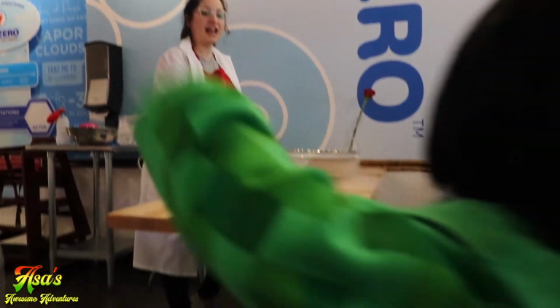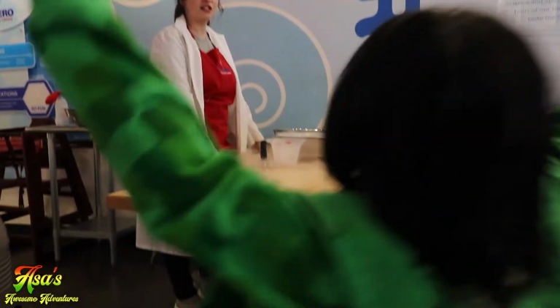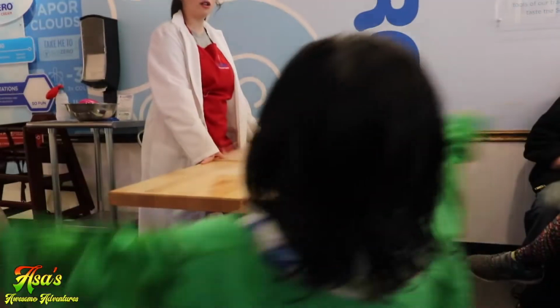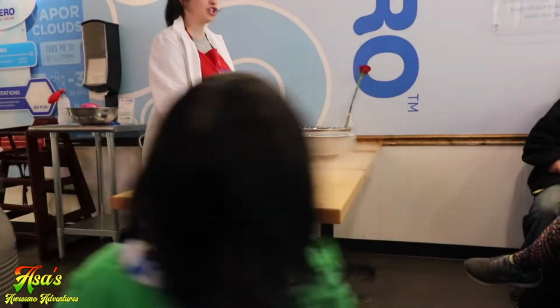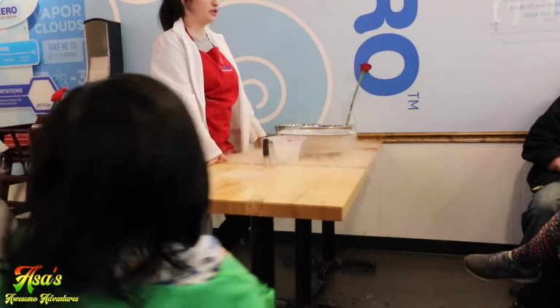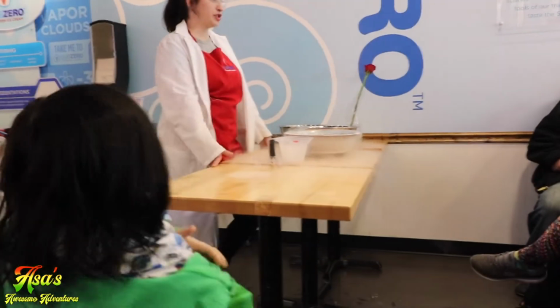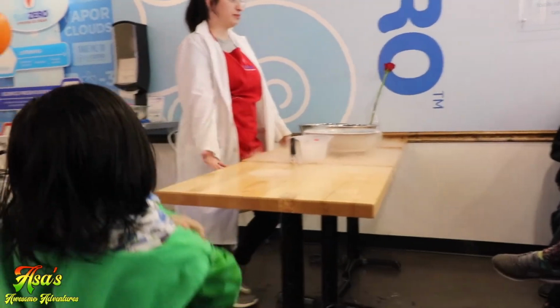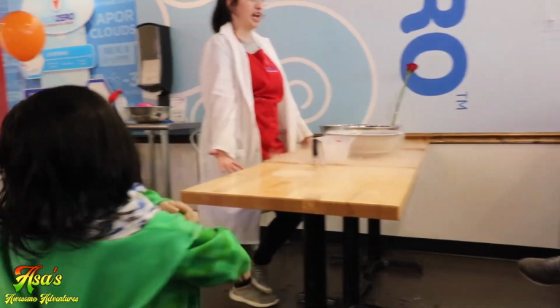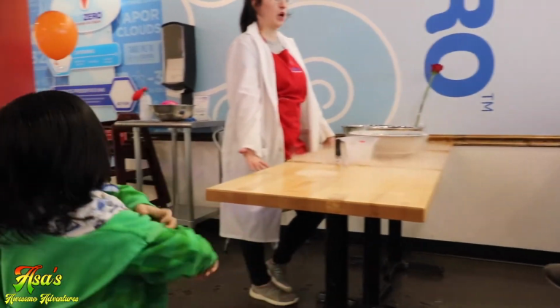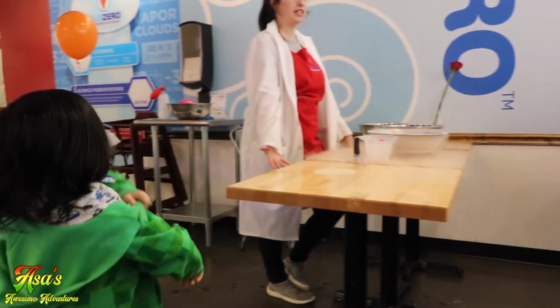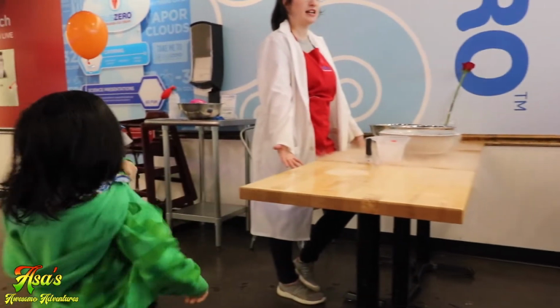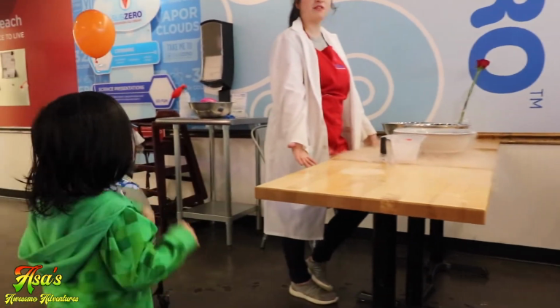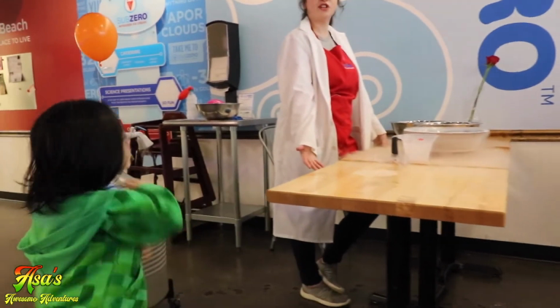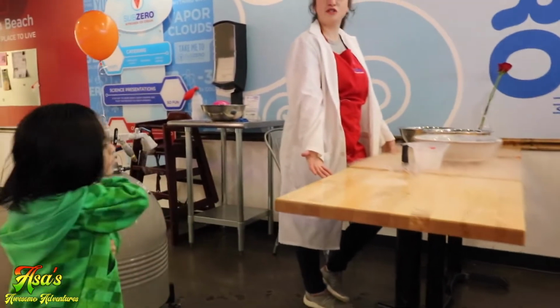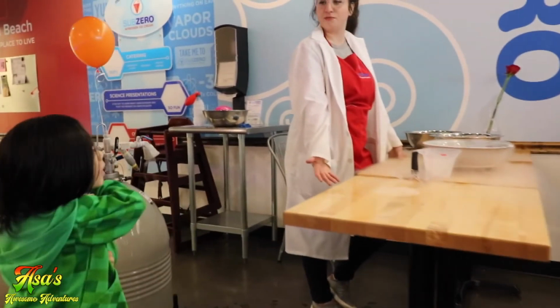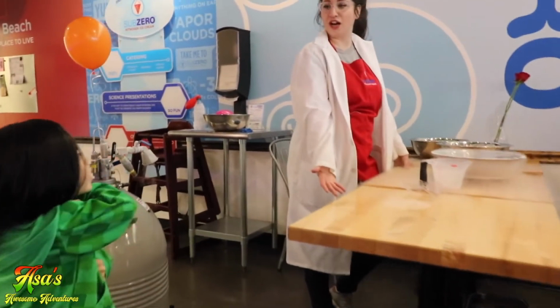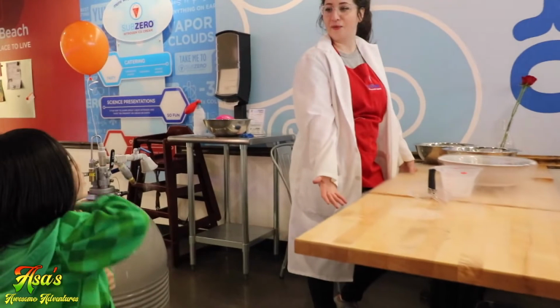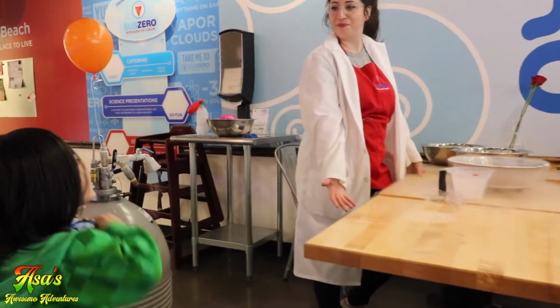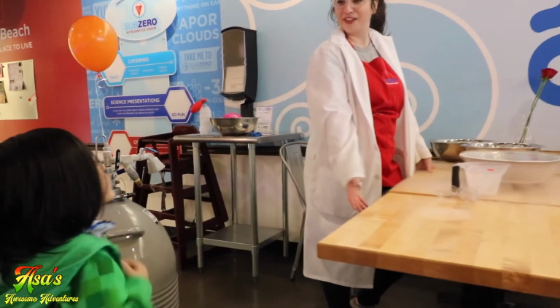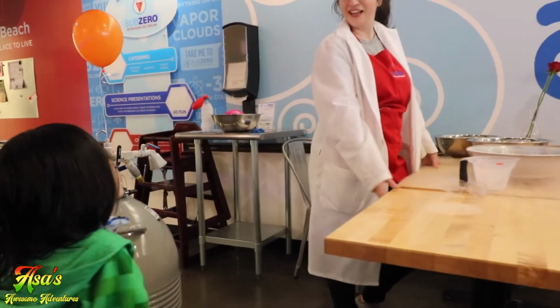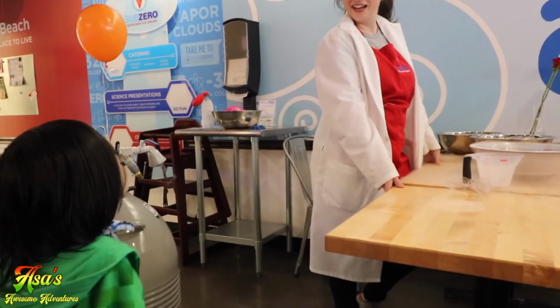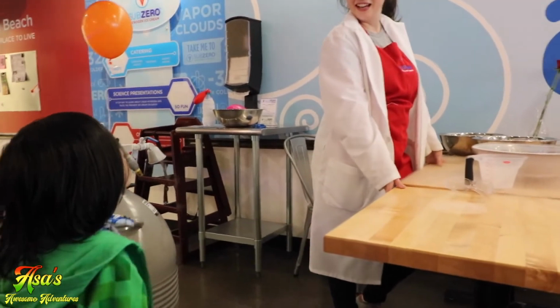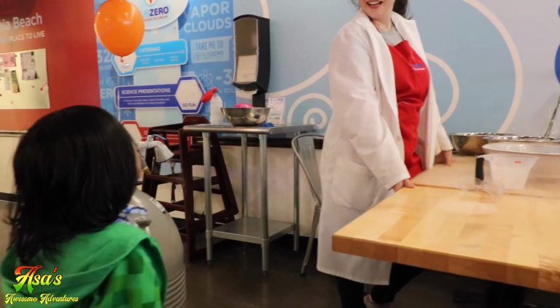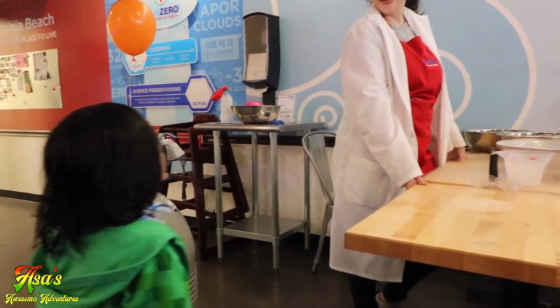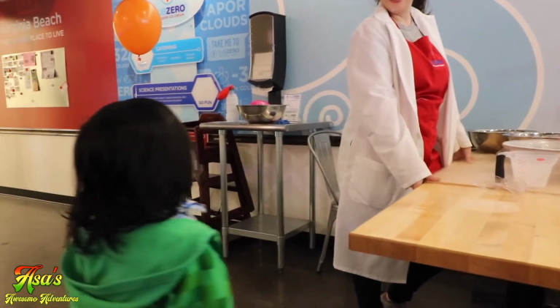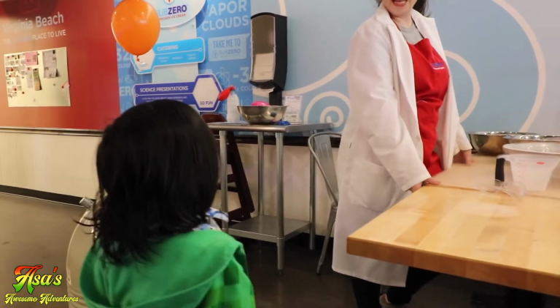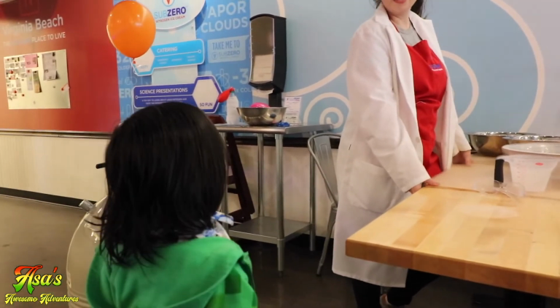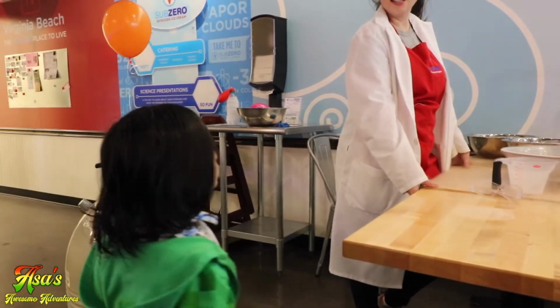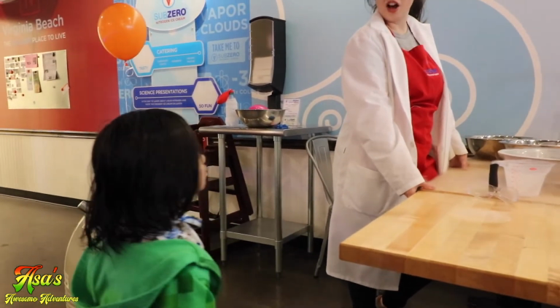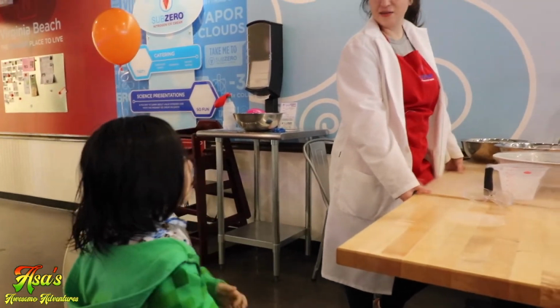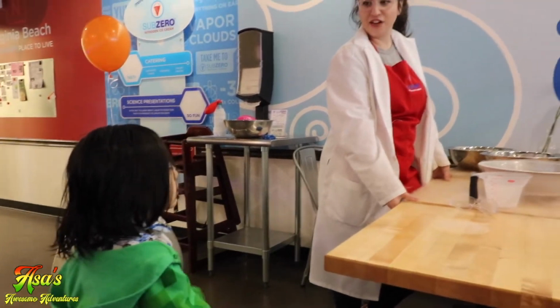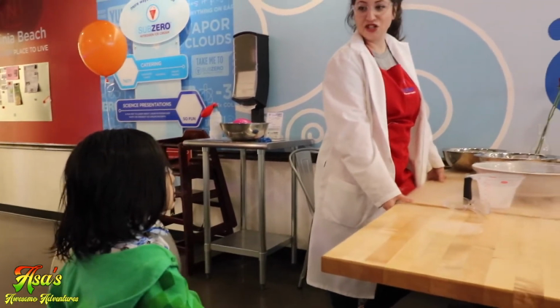Asa has a local YouTube channel. What's the name of your YouTube channel? Asa: Asa's Awesome Adventures.